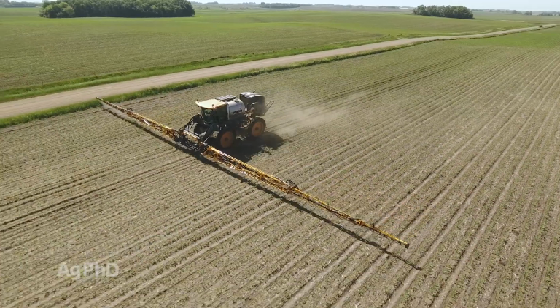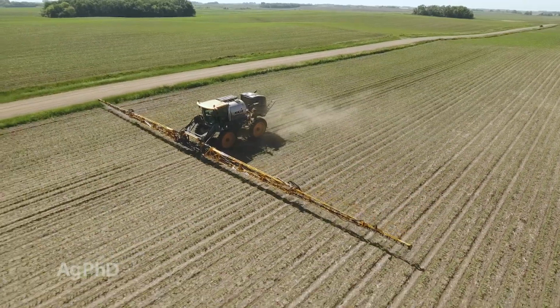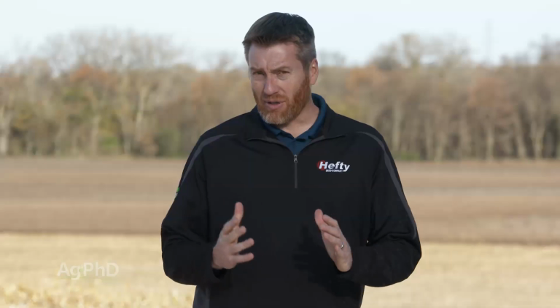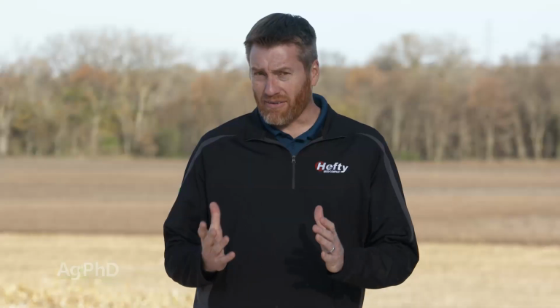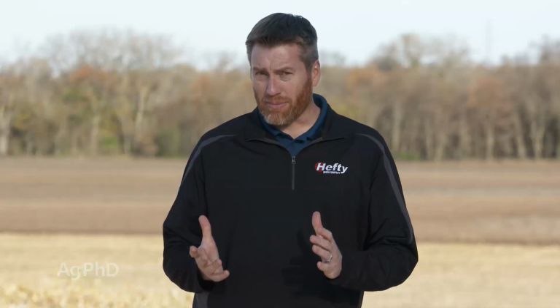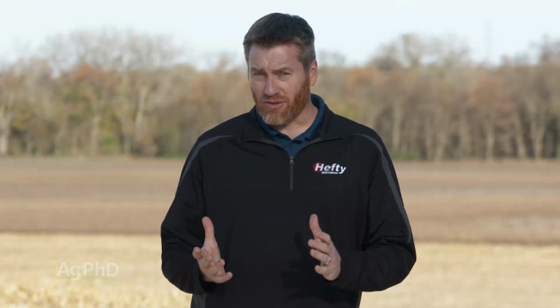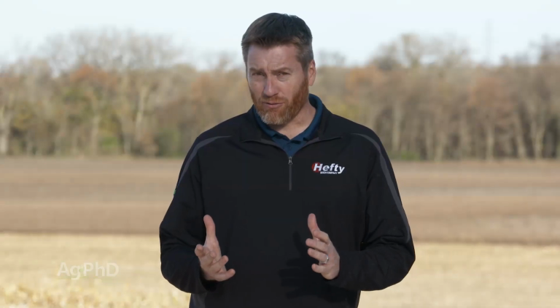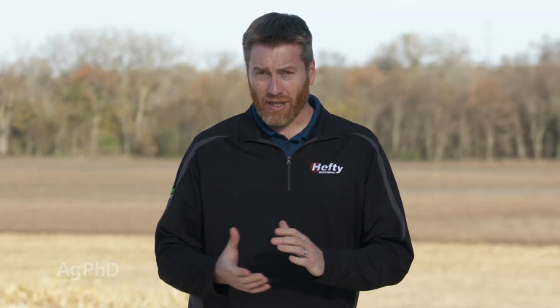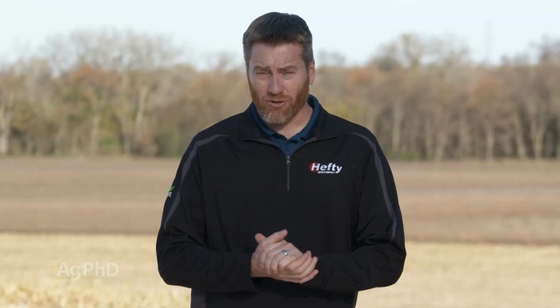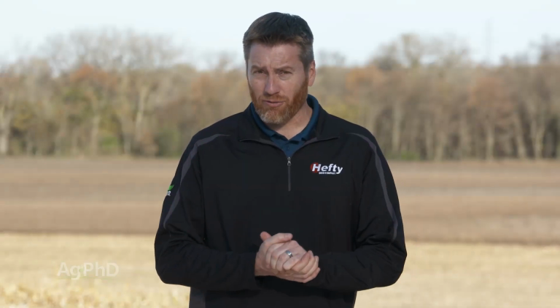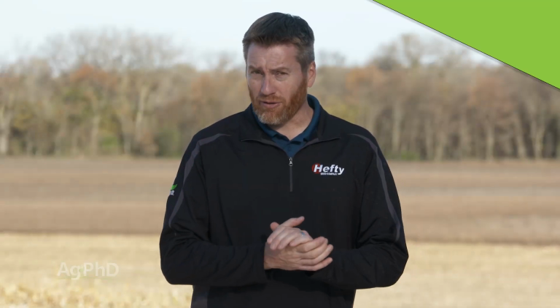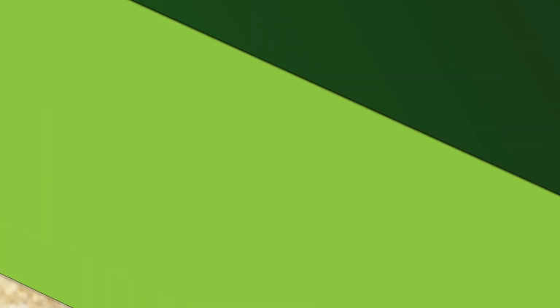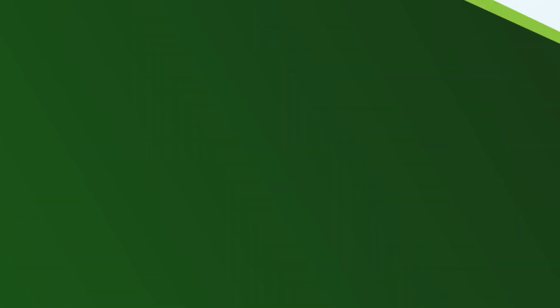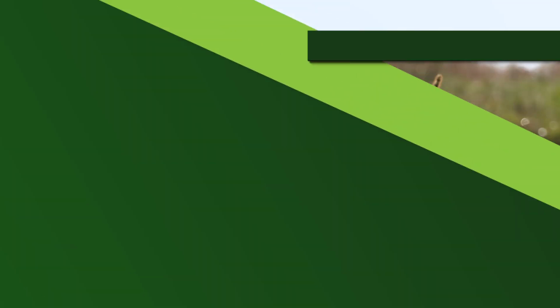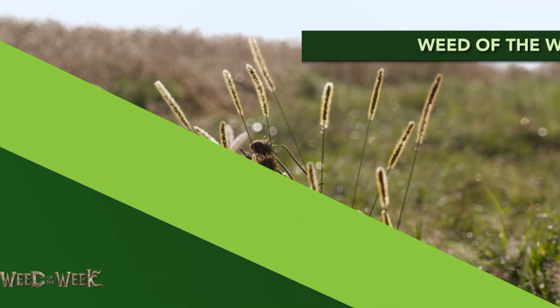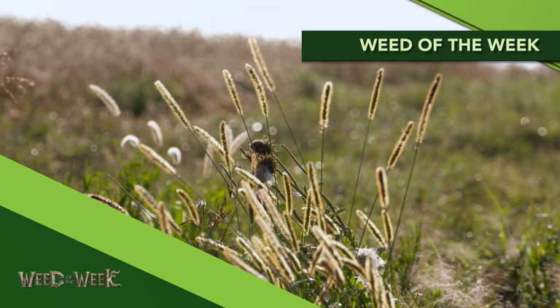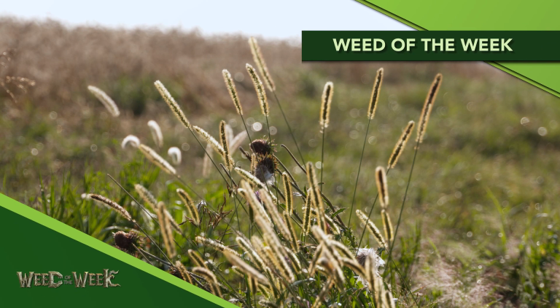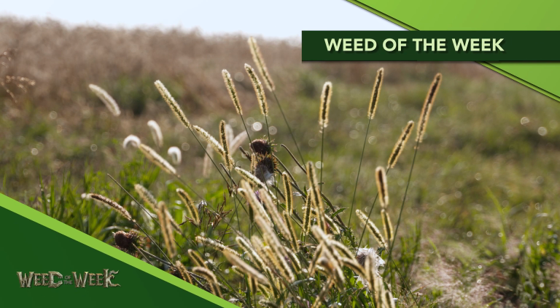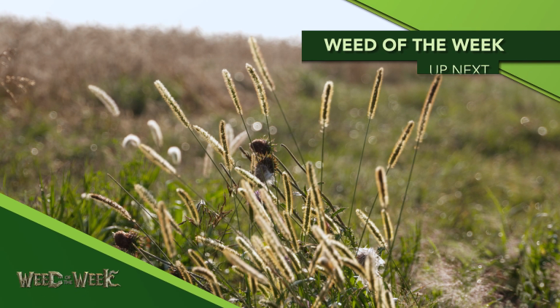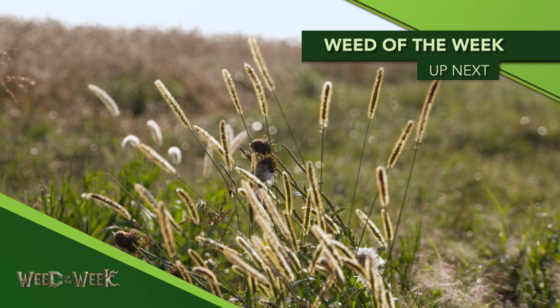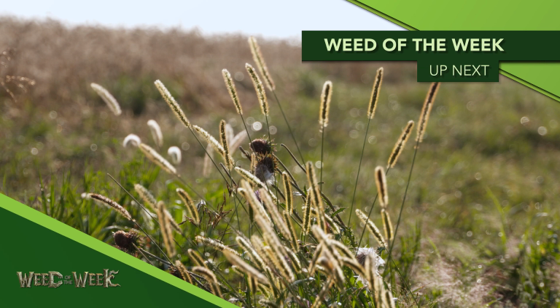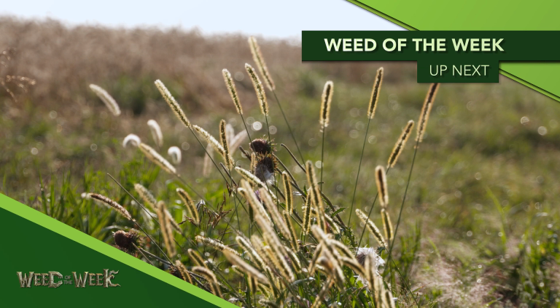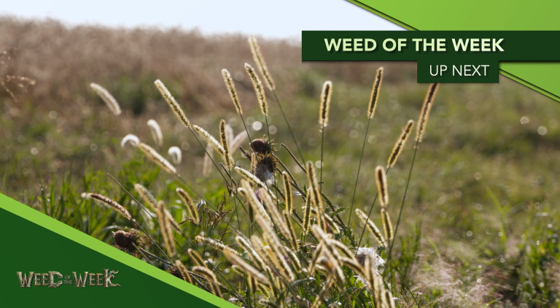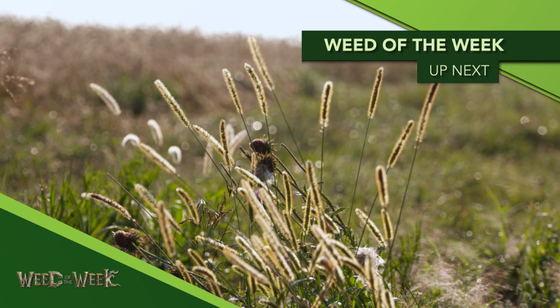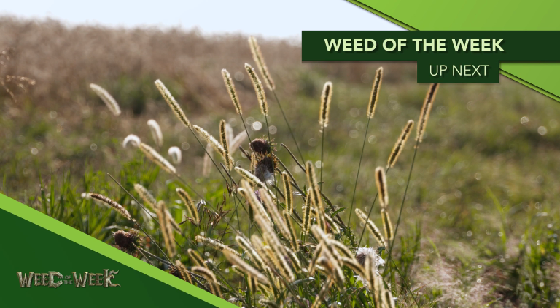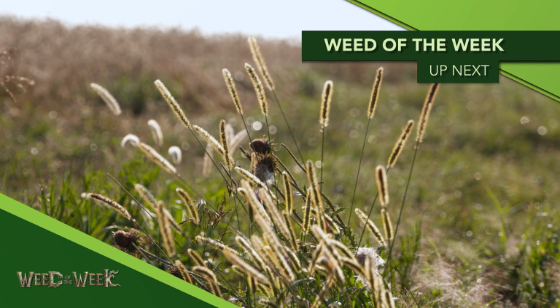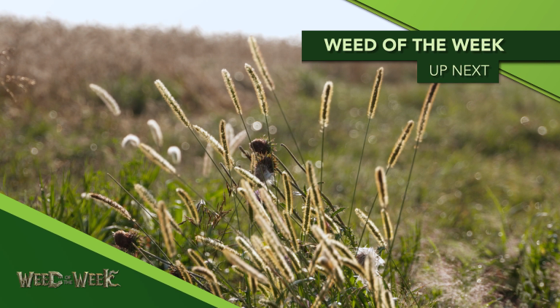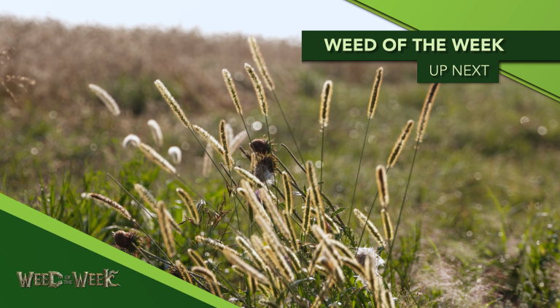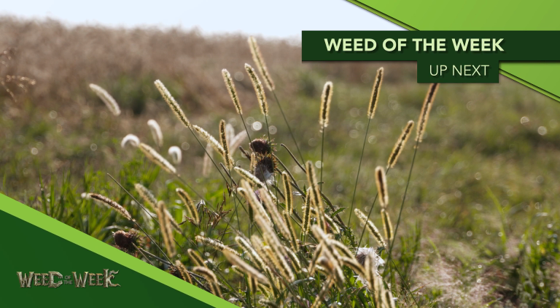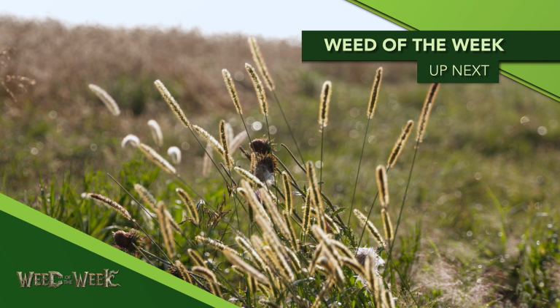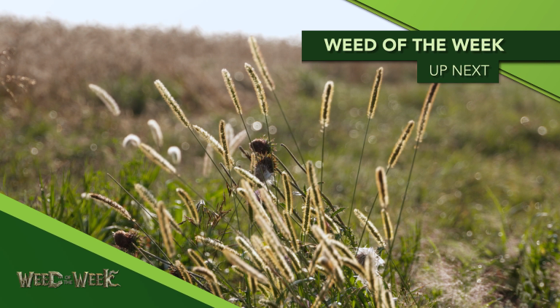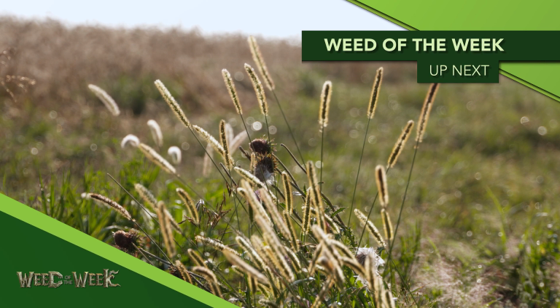We gave you a lot of options for weed control in front of corn, but what about controlling our weed of the weekend in other crops too? We'll talk about that right after this.